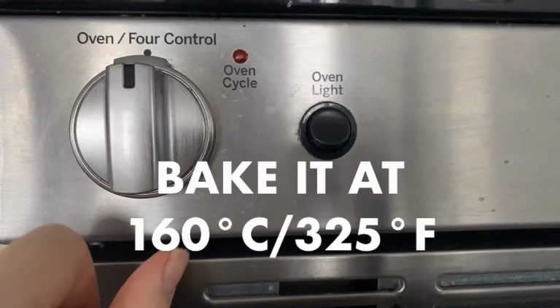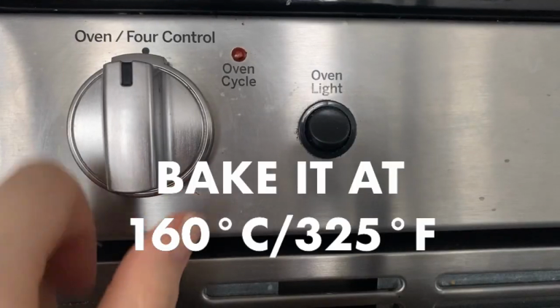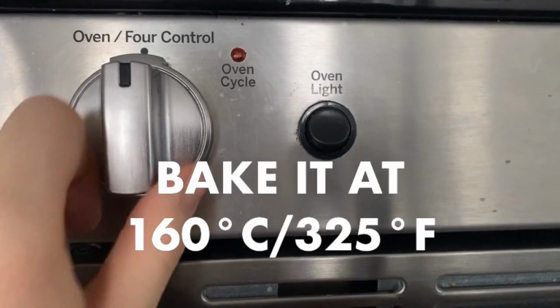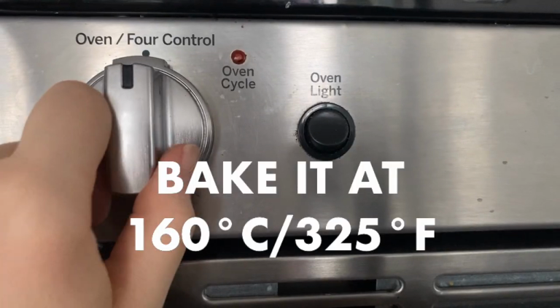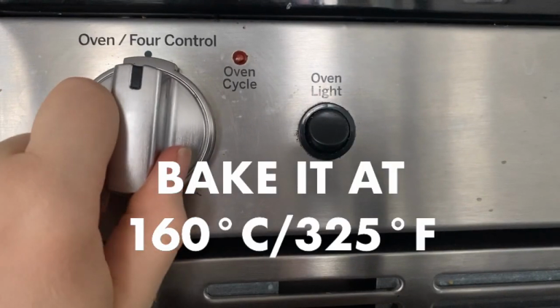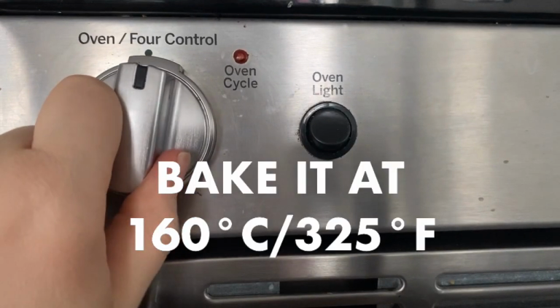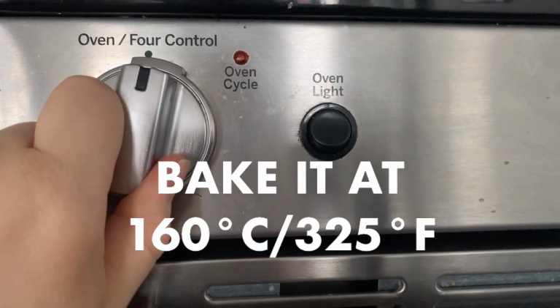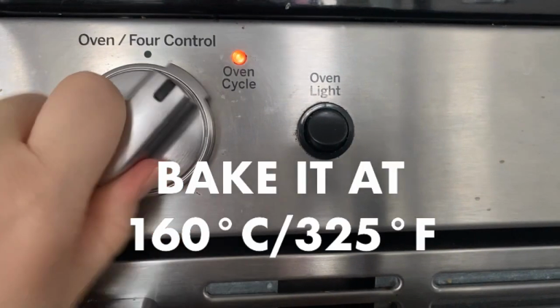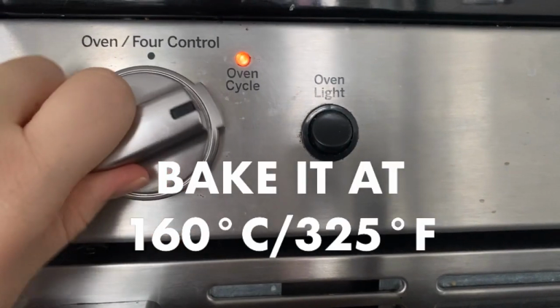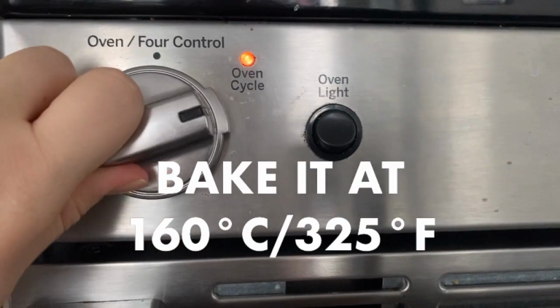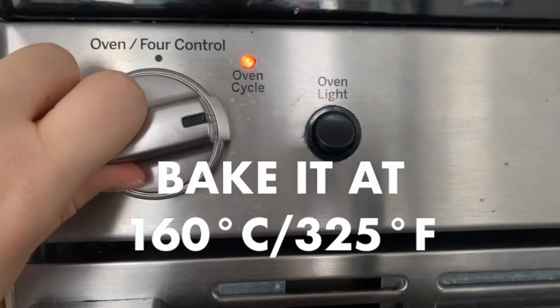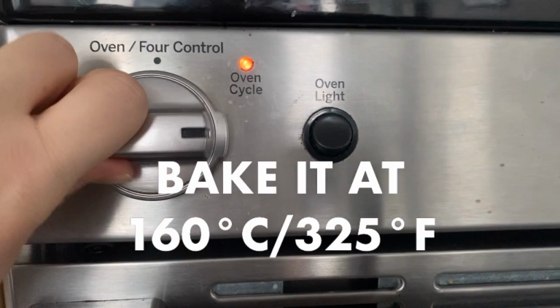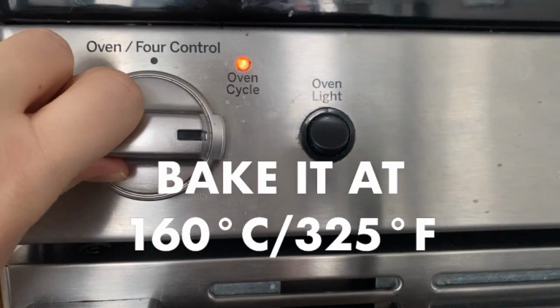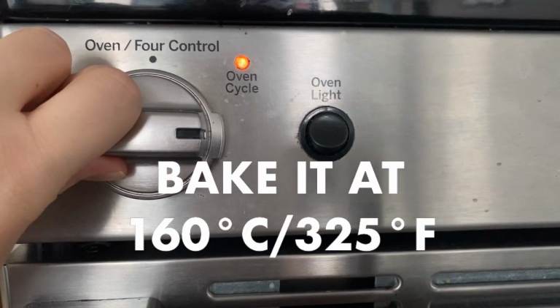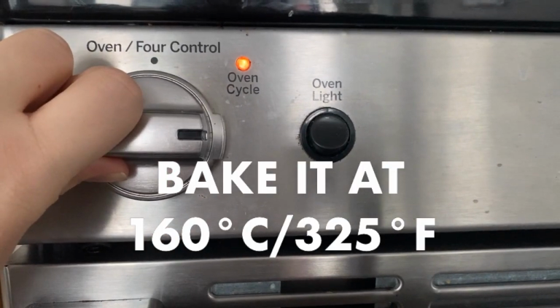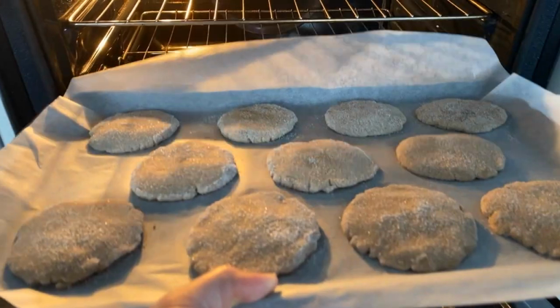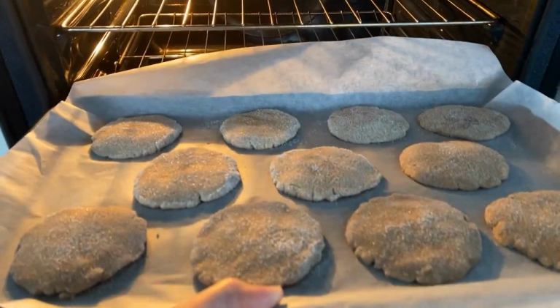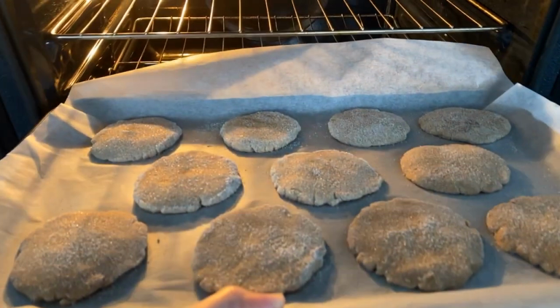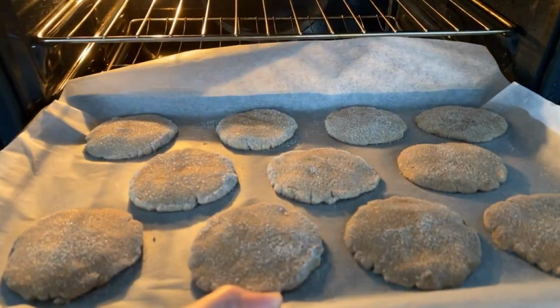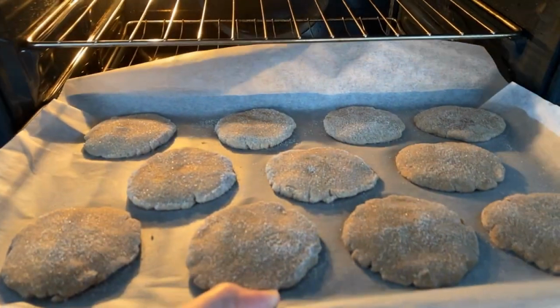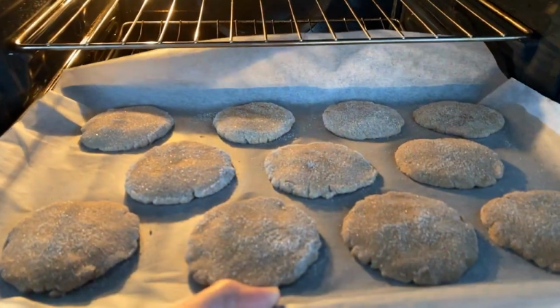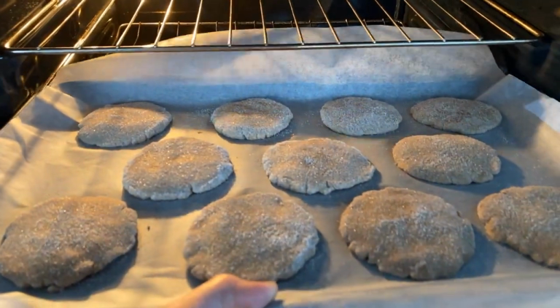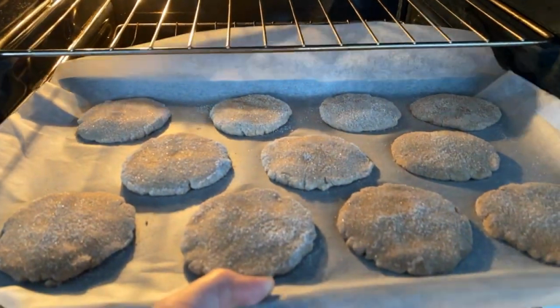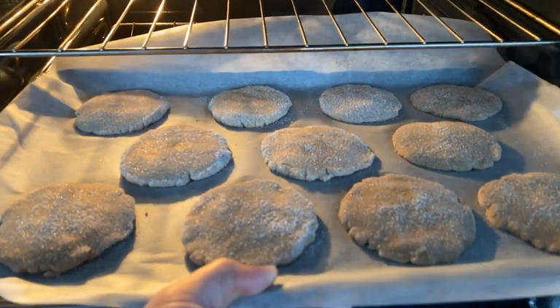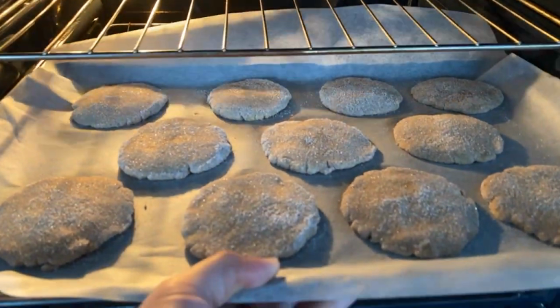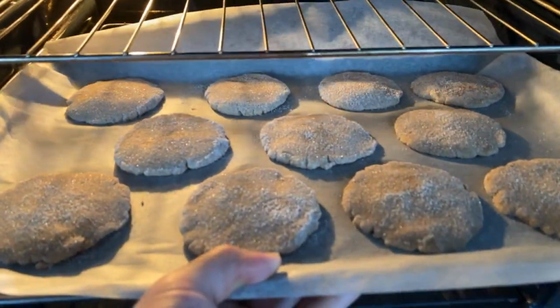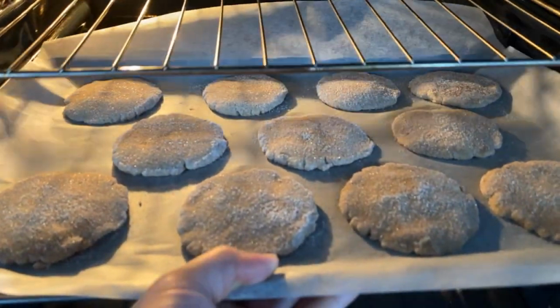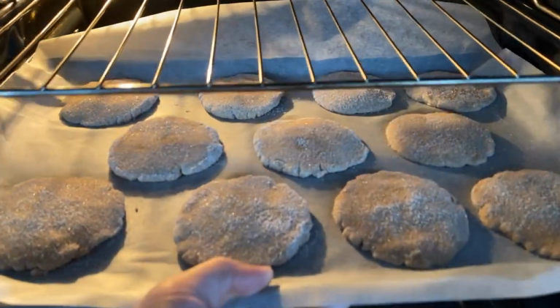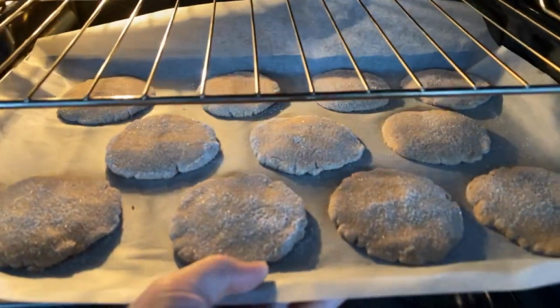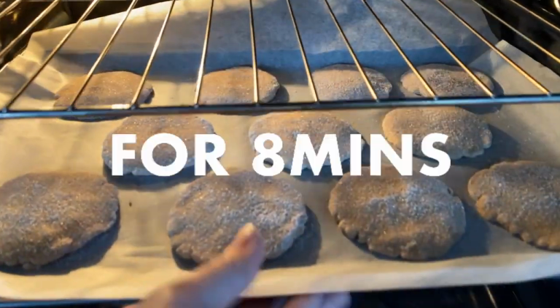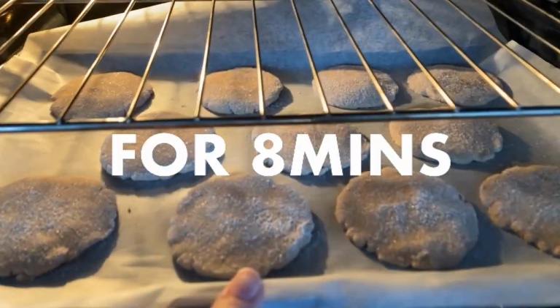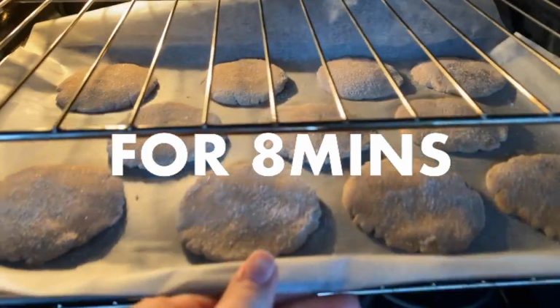Bake it at 325 for 8 minutes. The cookies should still be a little soft when you take them out.